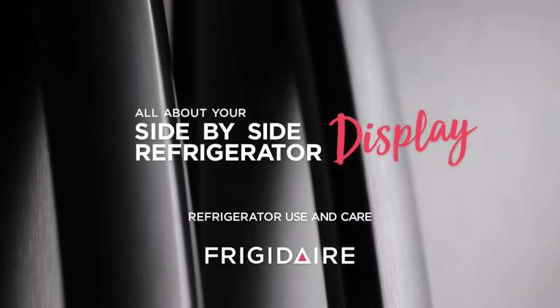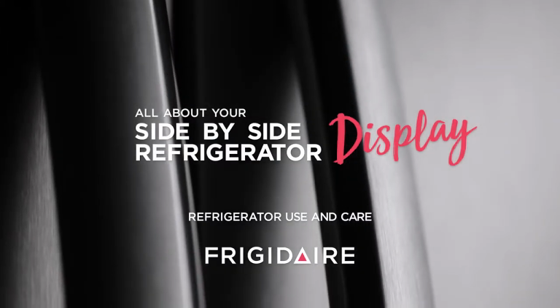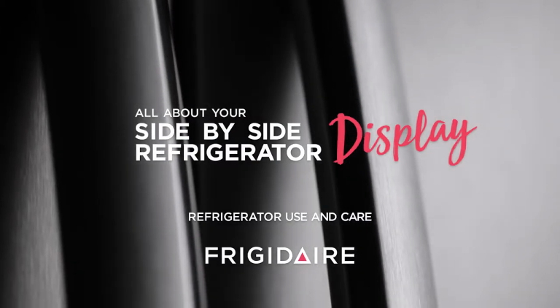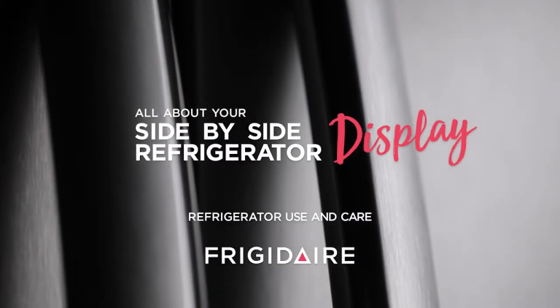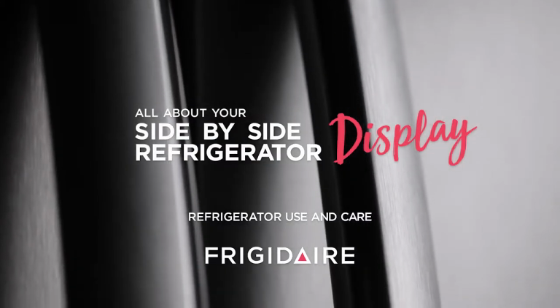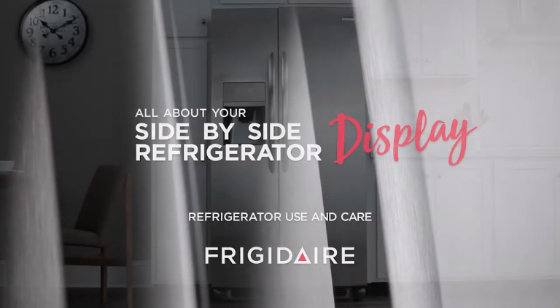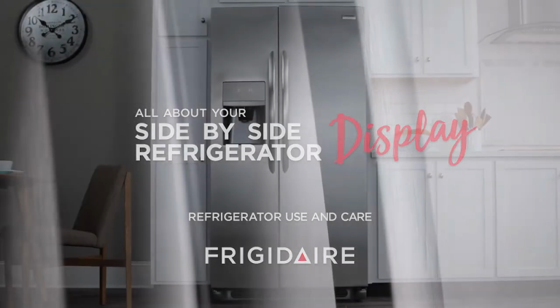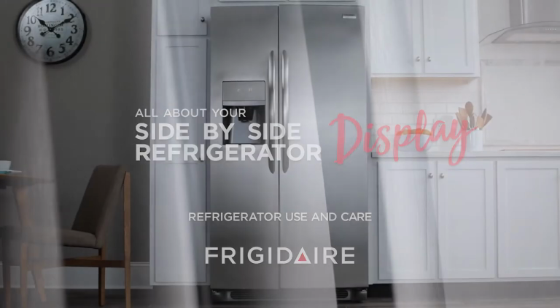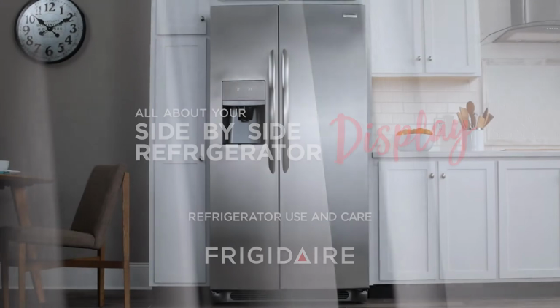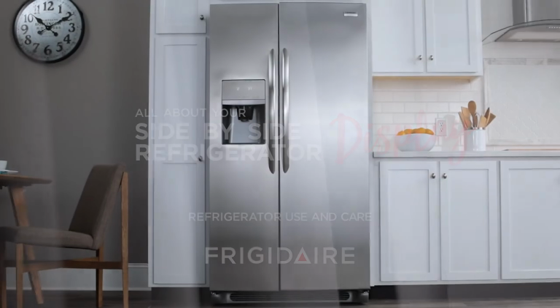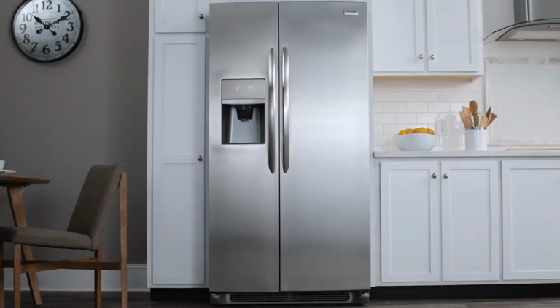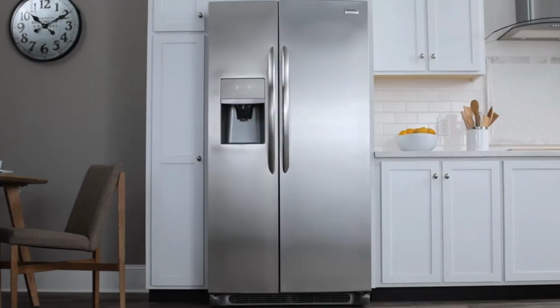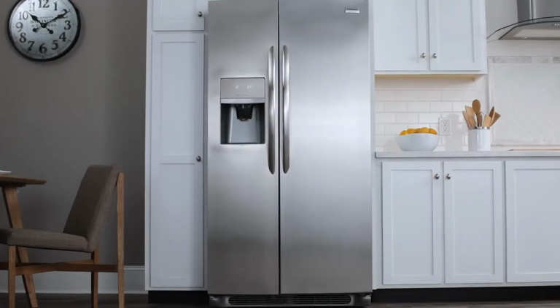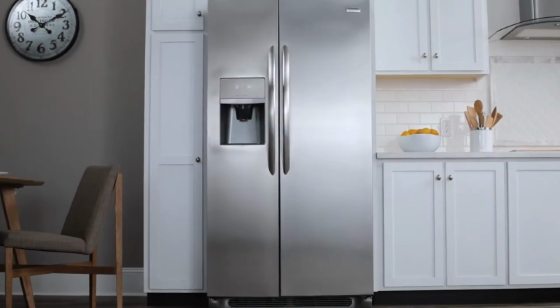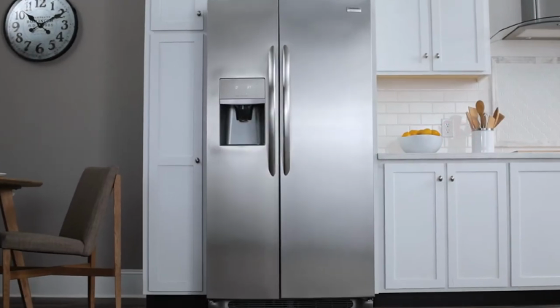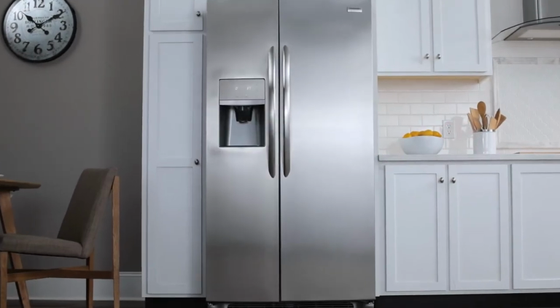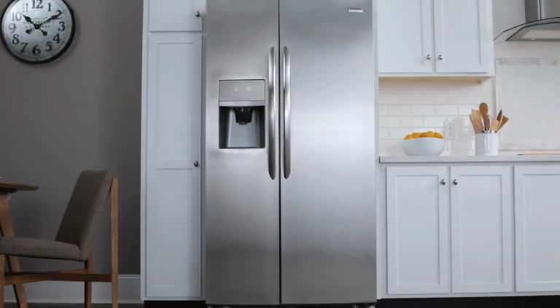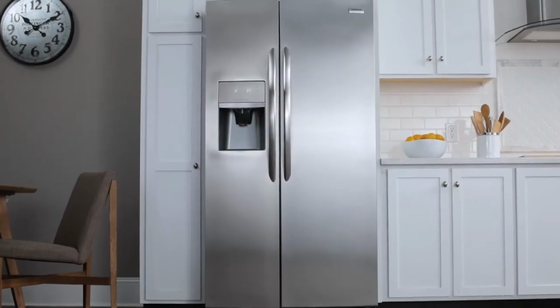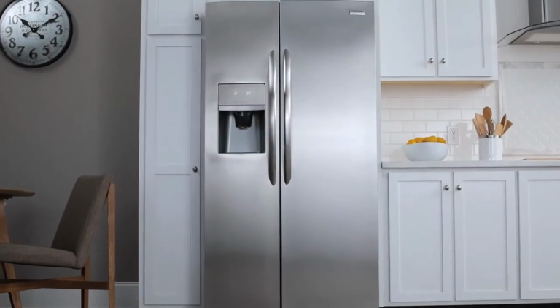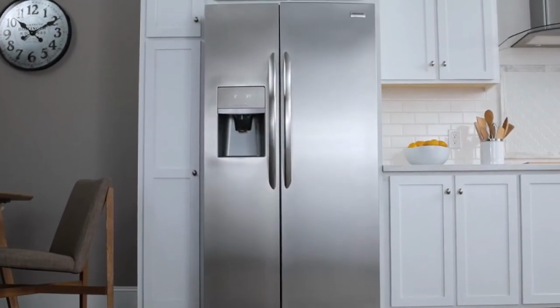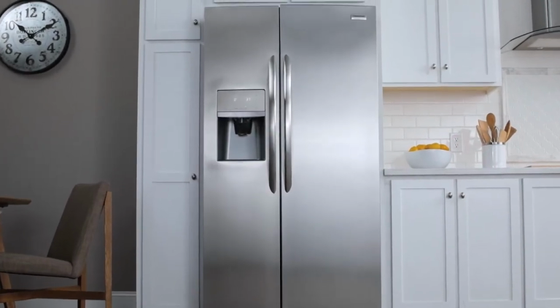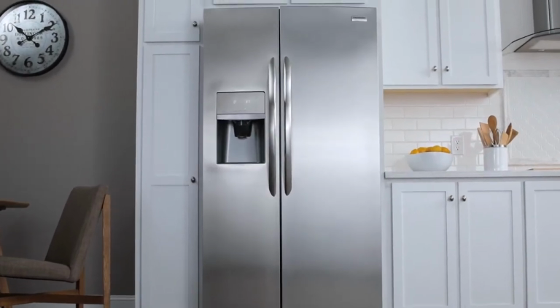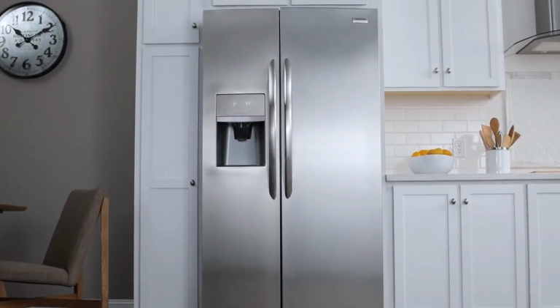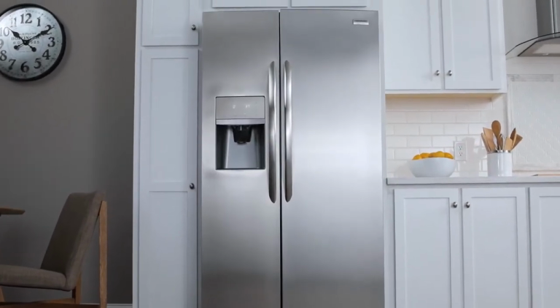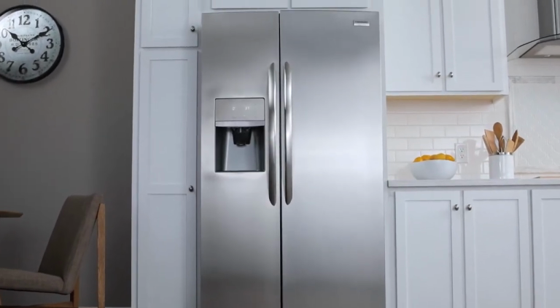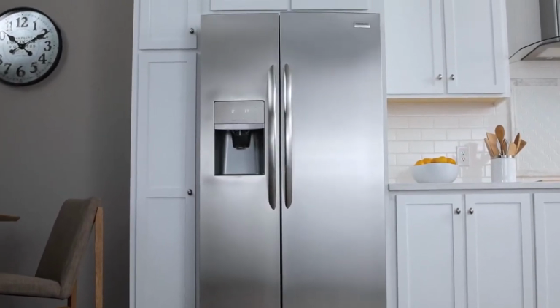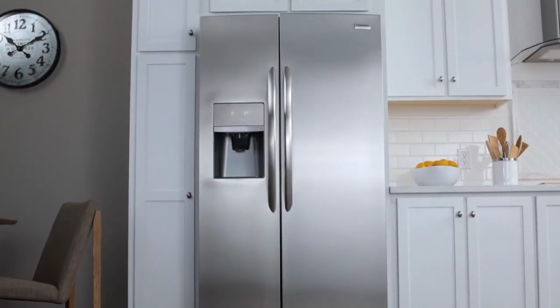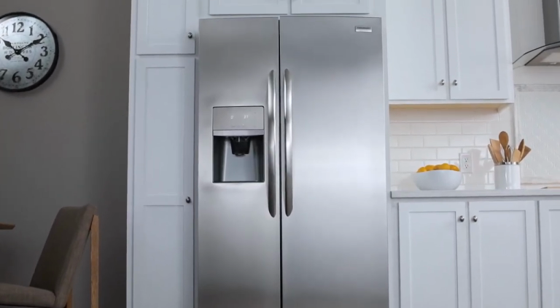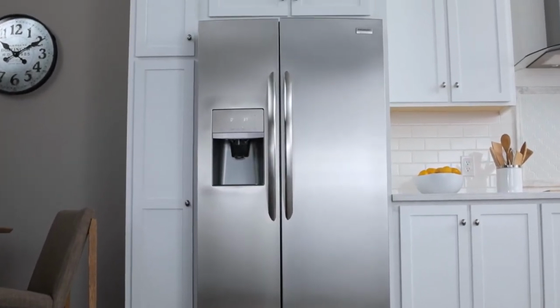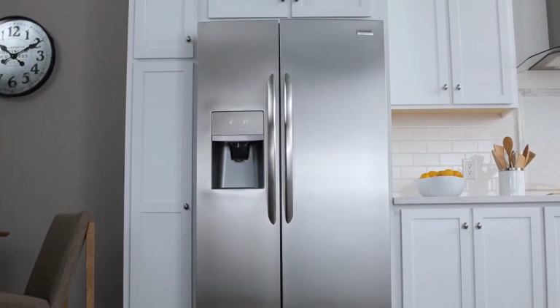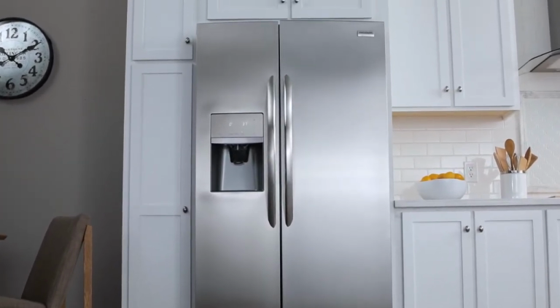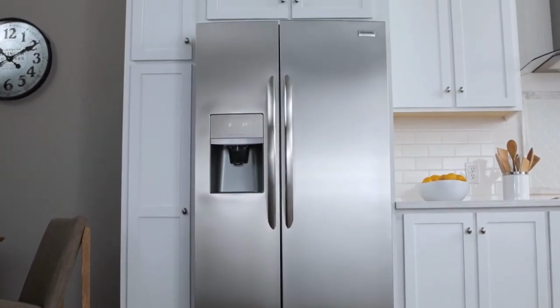Your refrigerator might look a little different, but don't worry — feel free to give the tips a try.